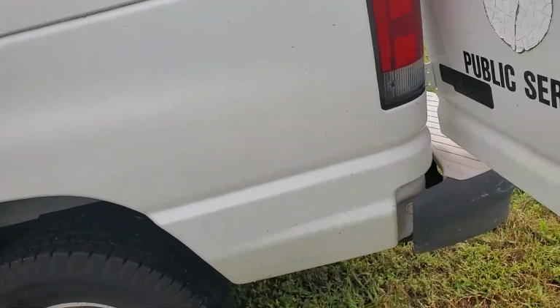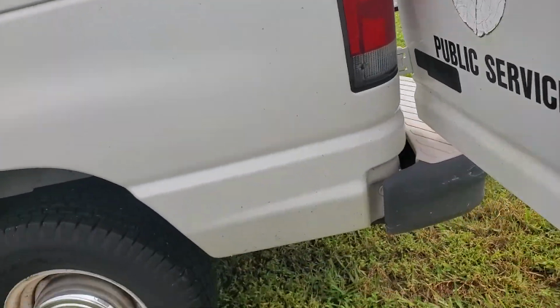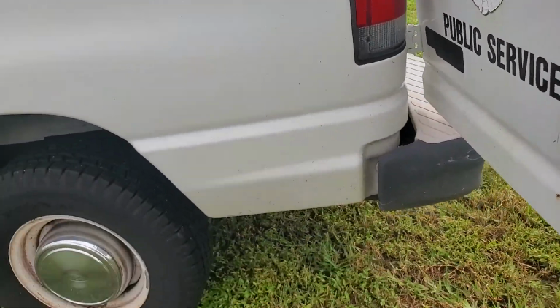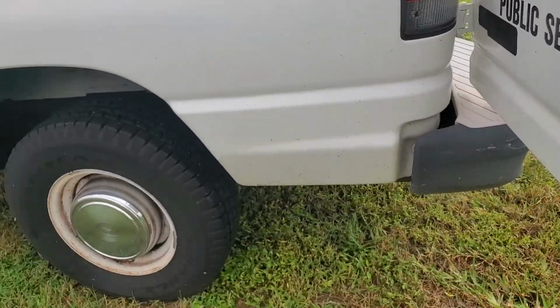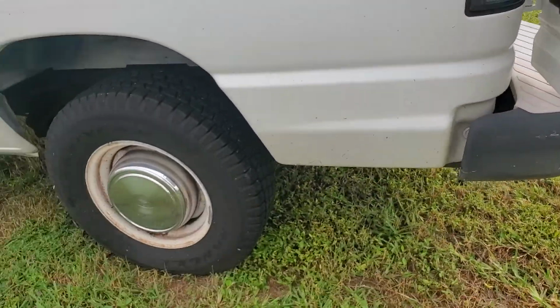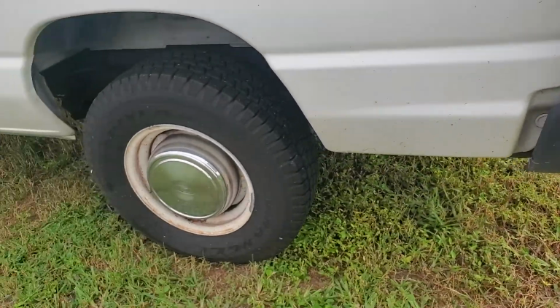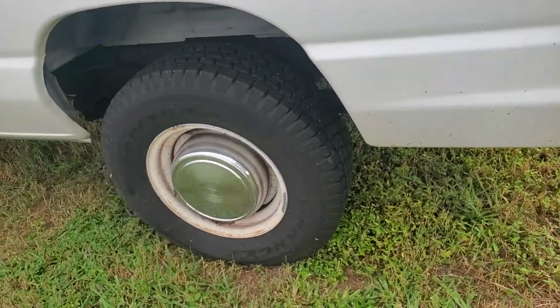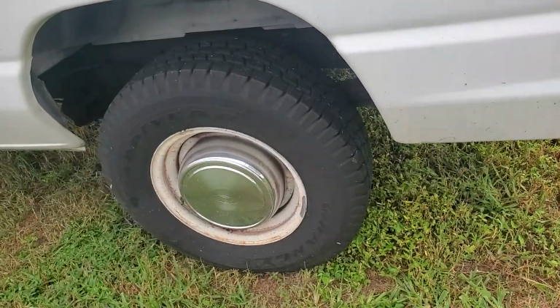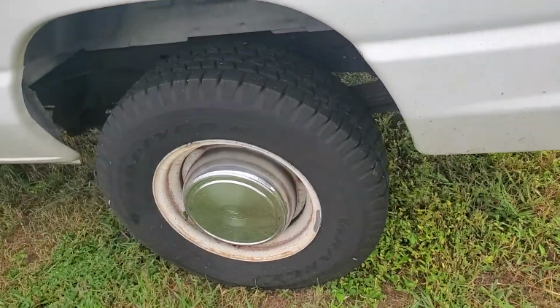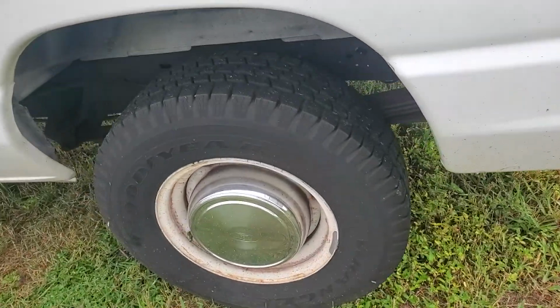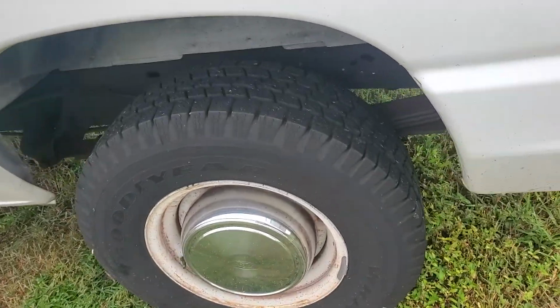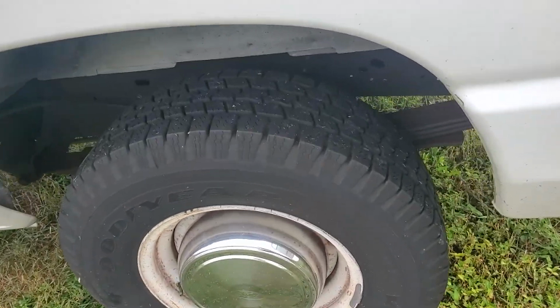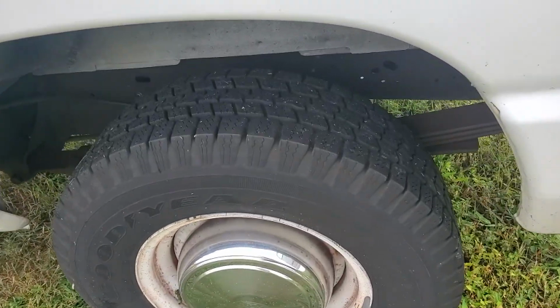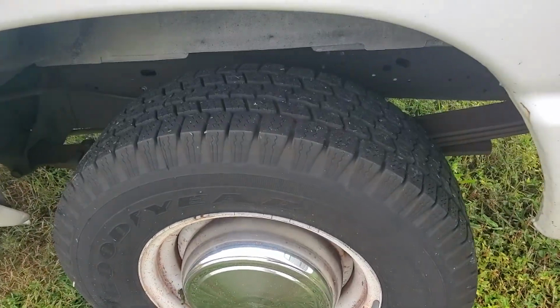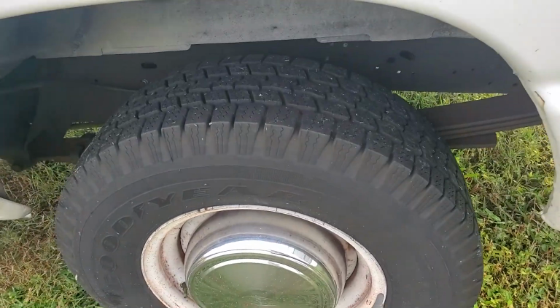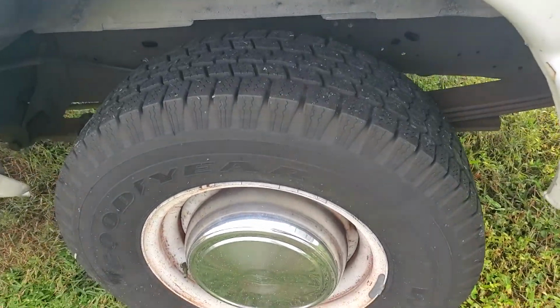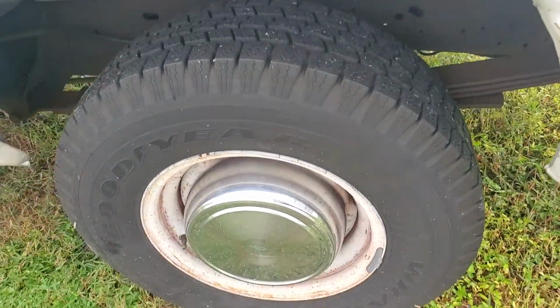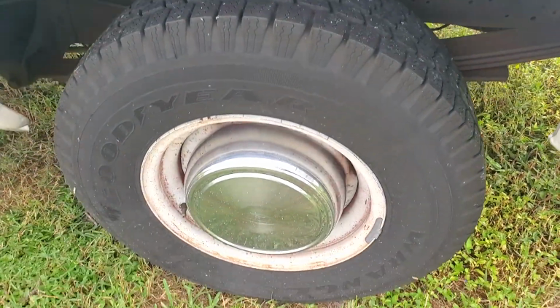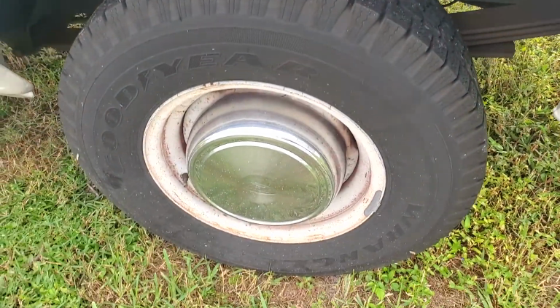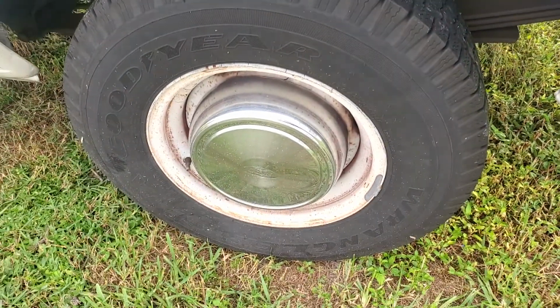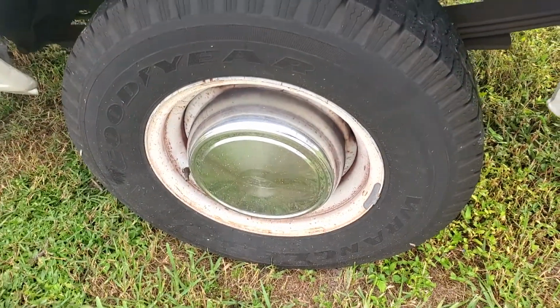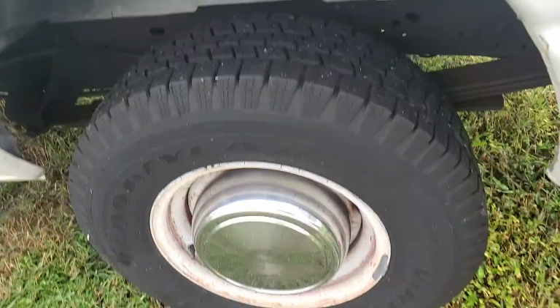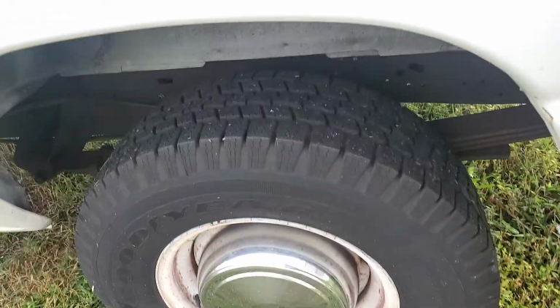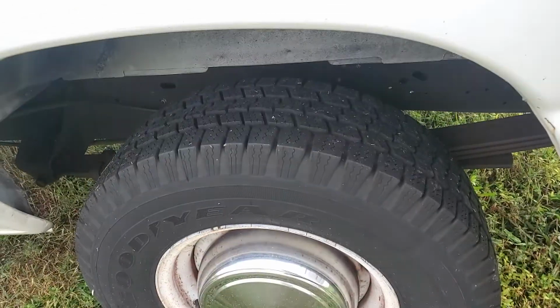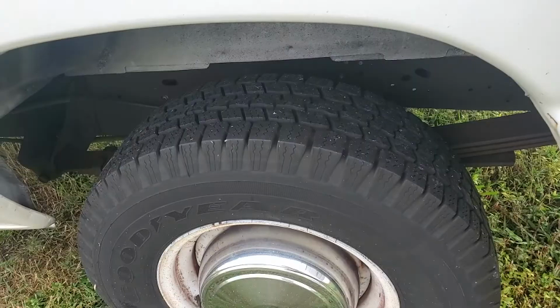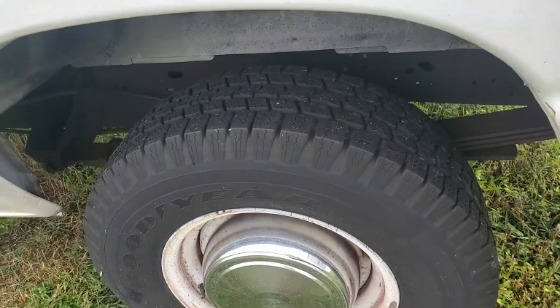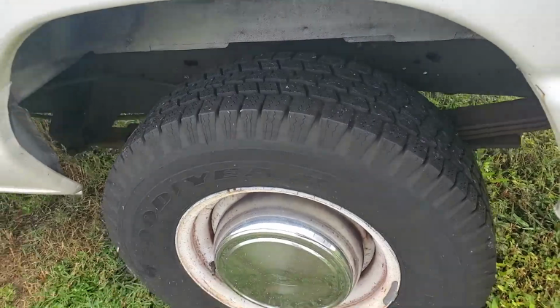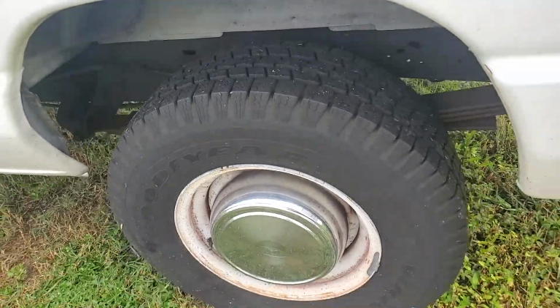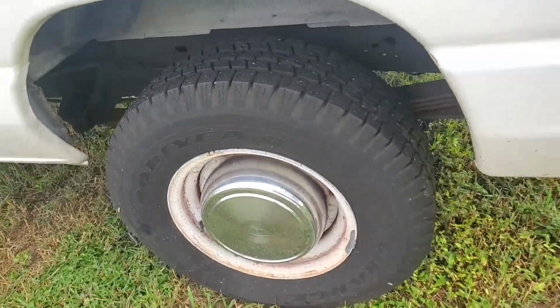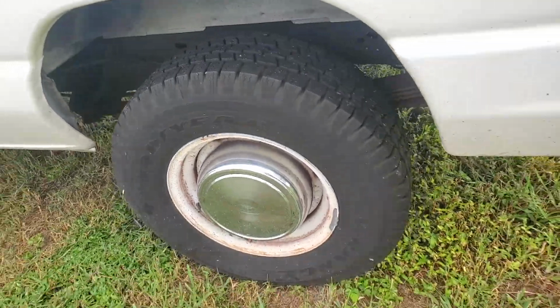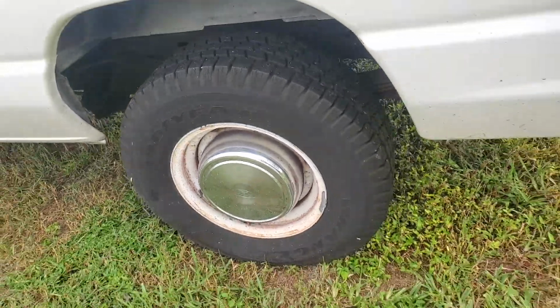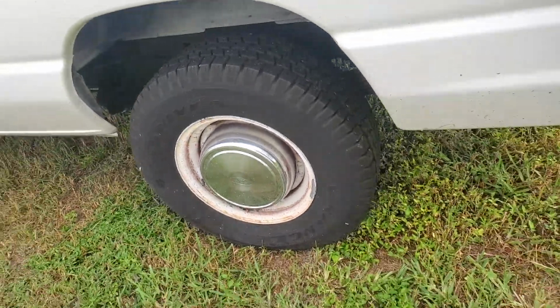The tires look really good. The rear look better than the front but they're all good.